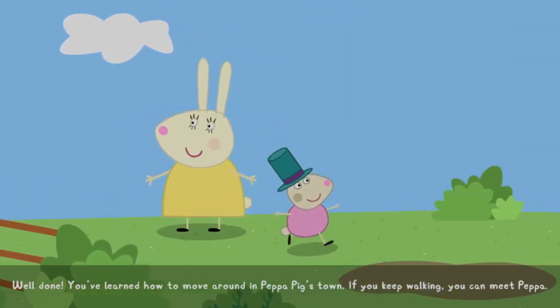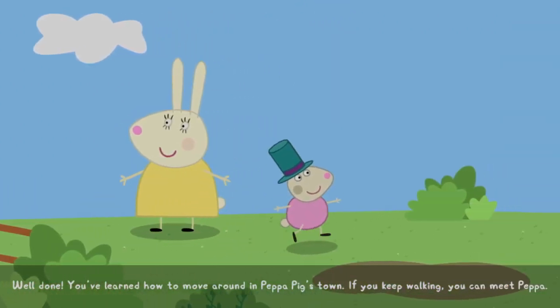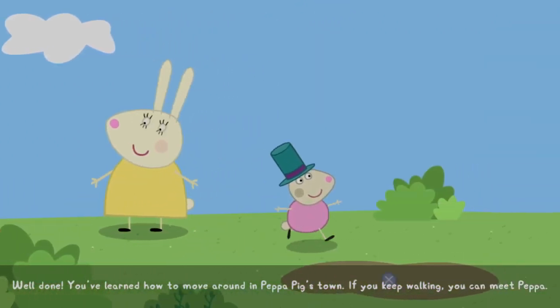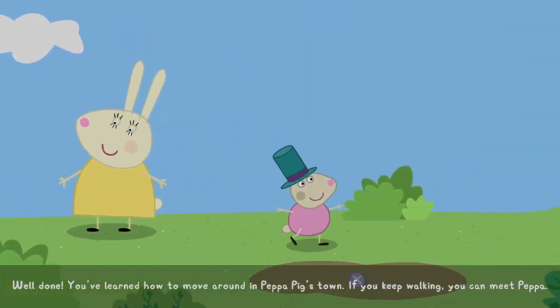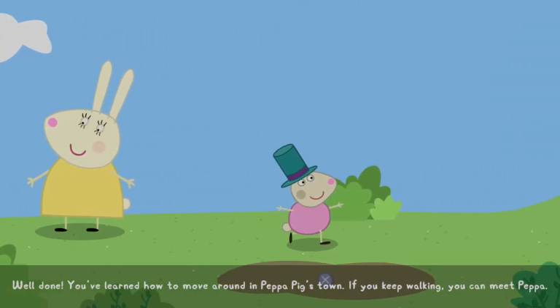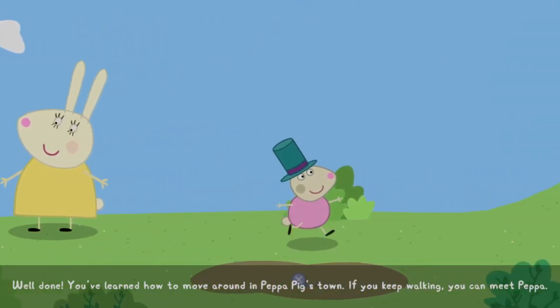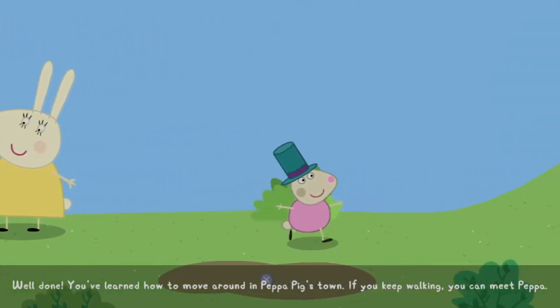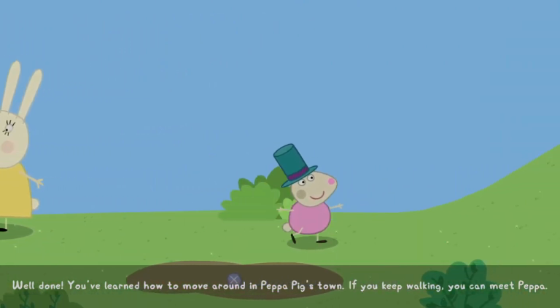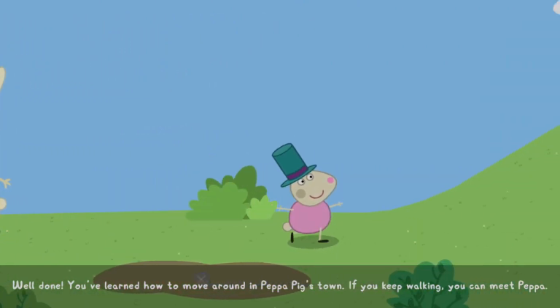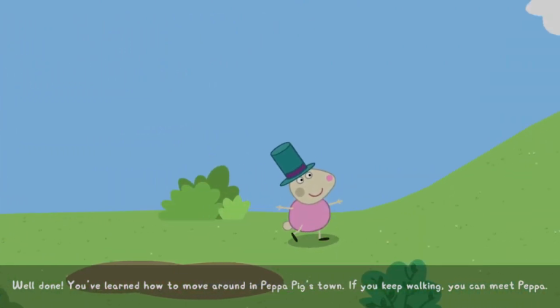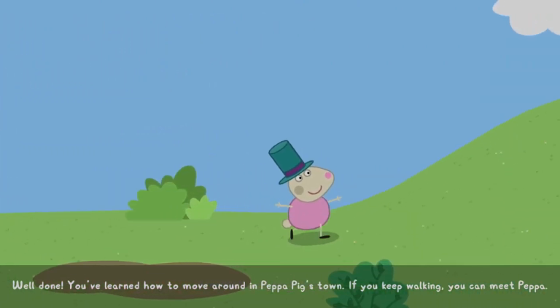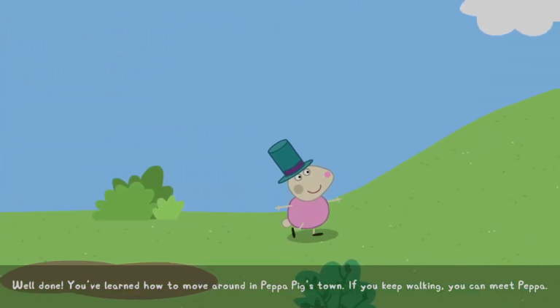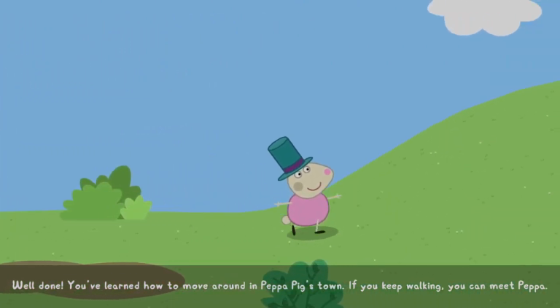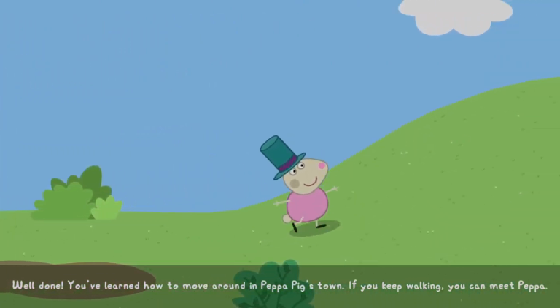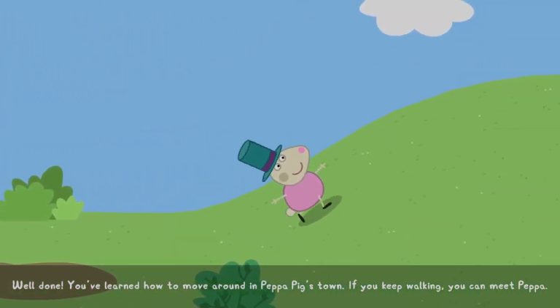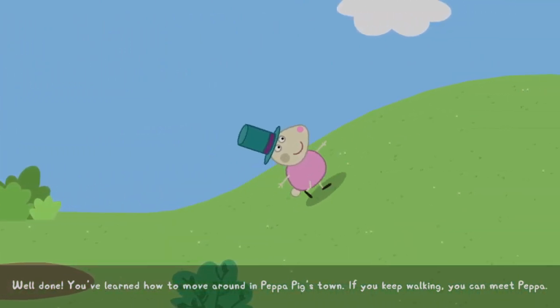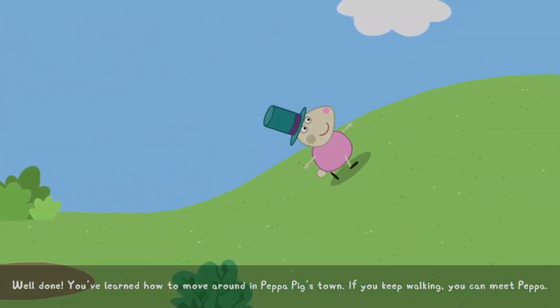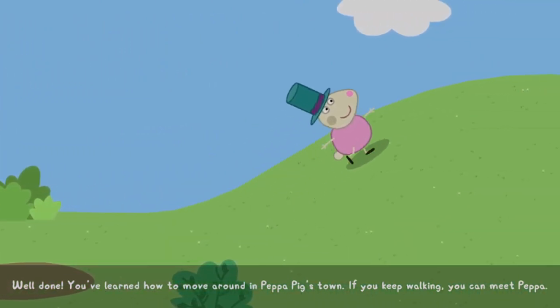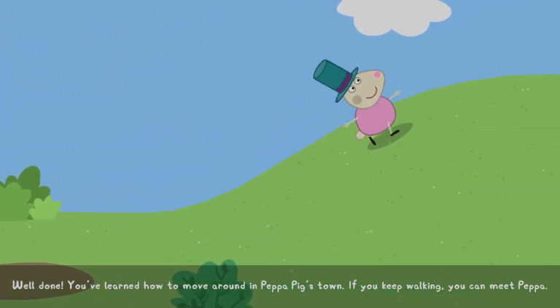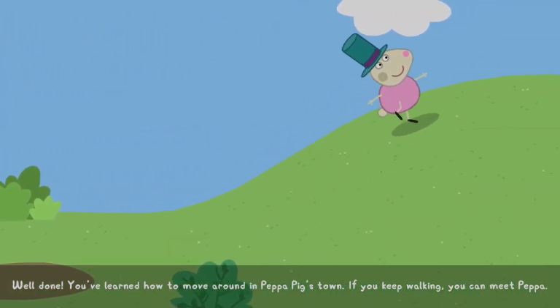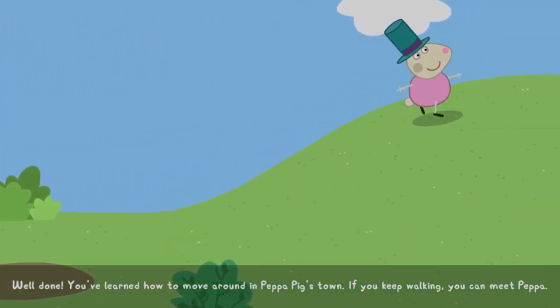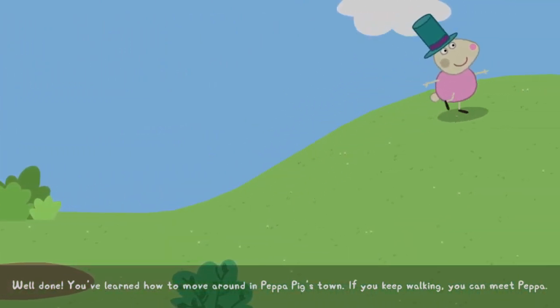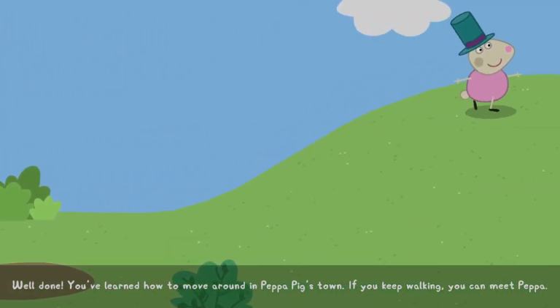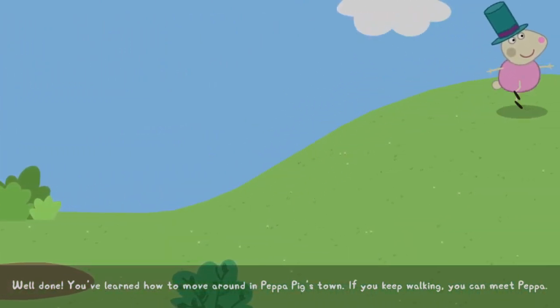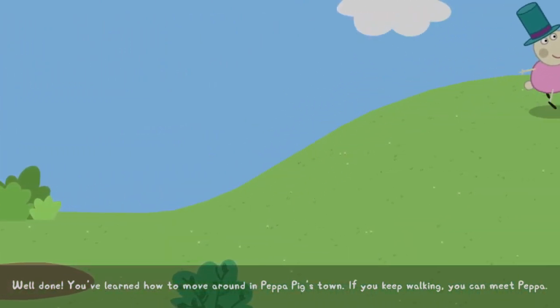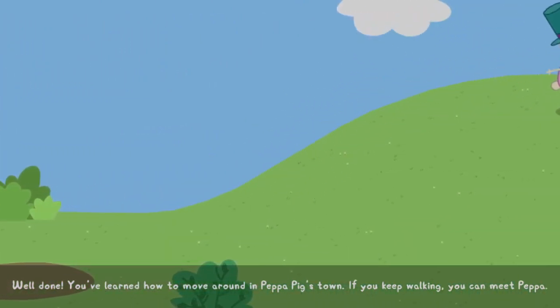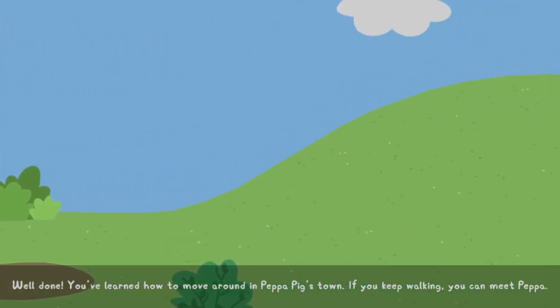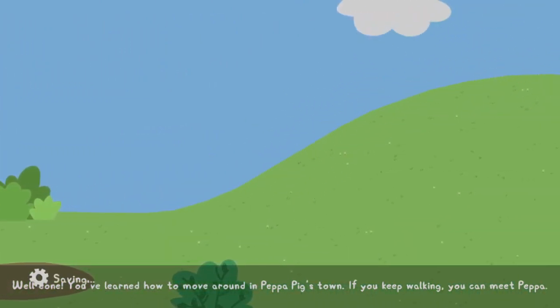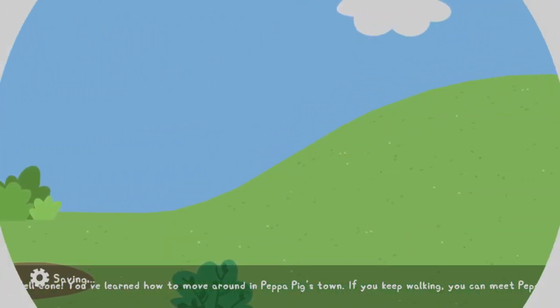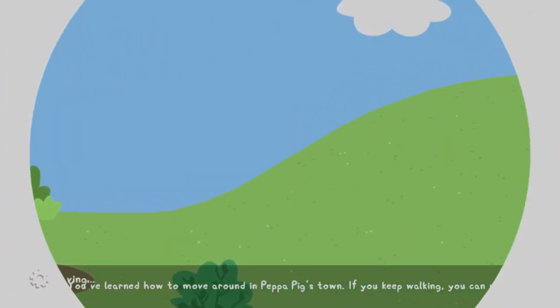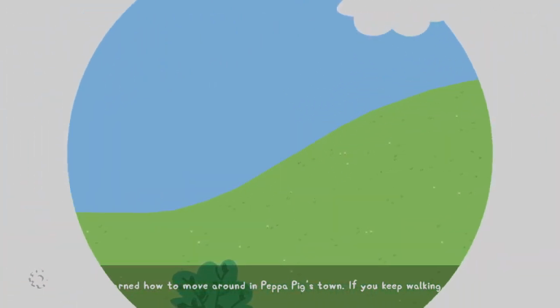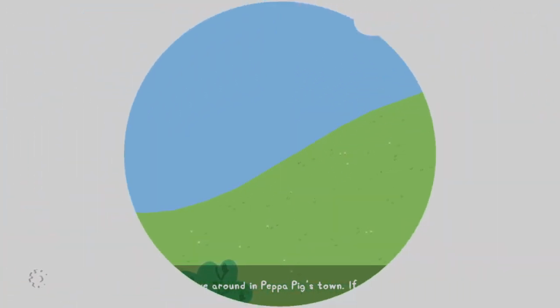You've learned how to move around in Peppa Pig's town. If you keep walking, you can meet Peppa.